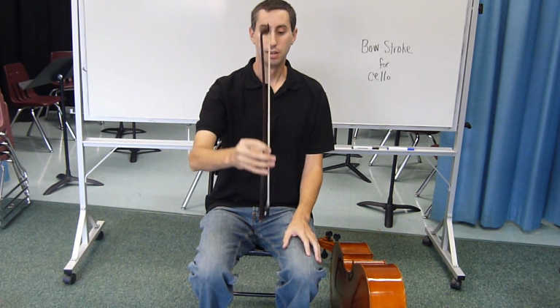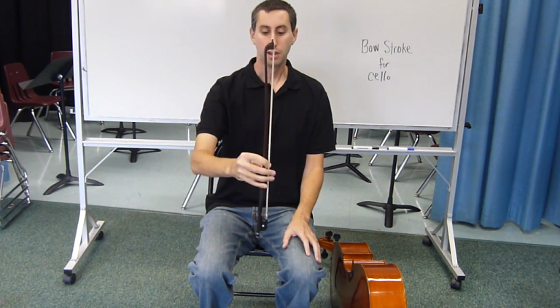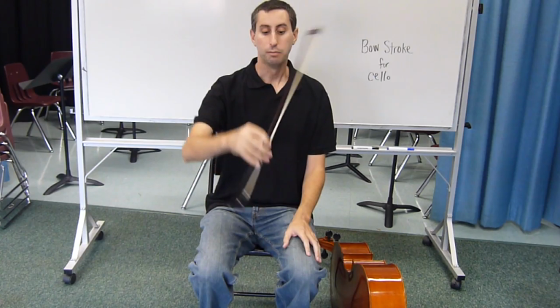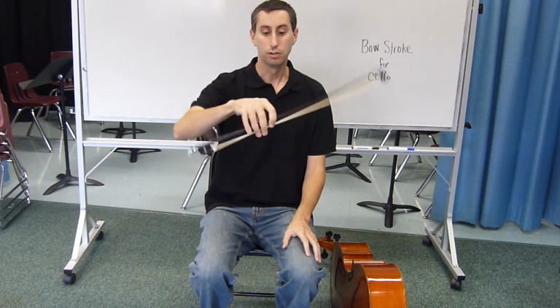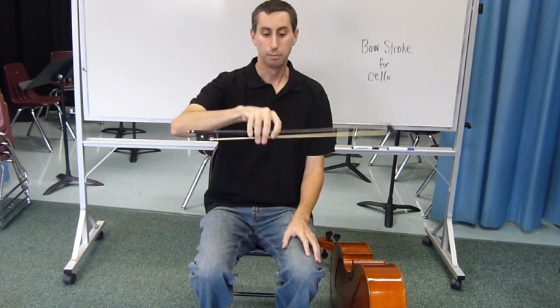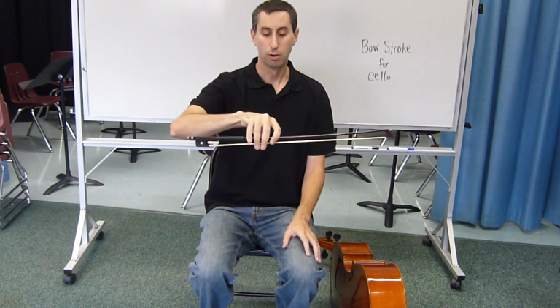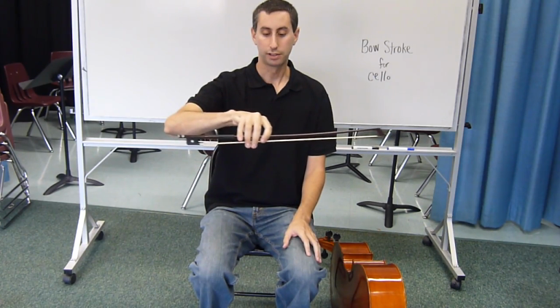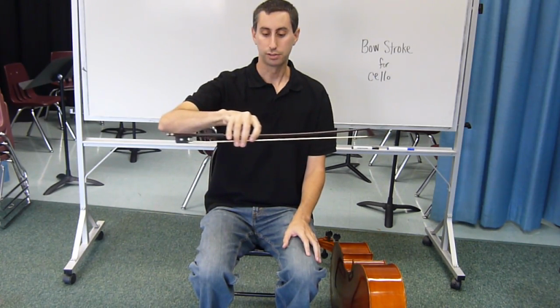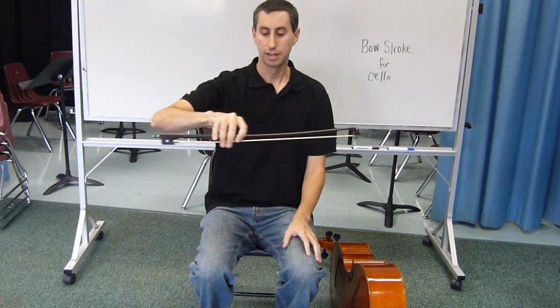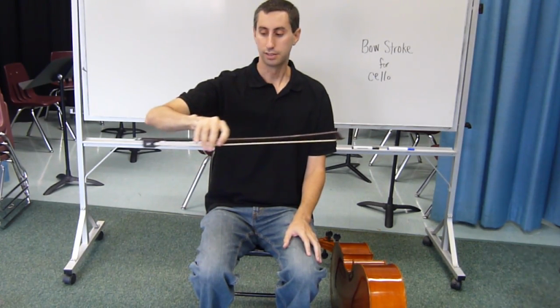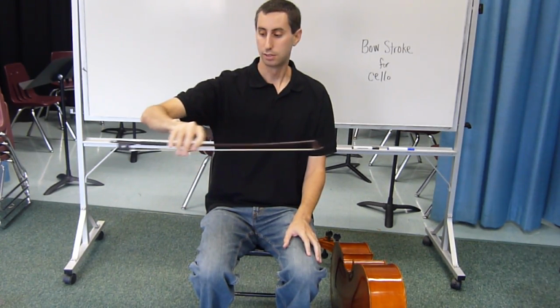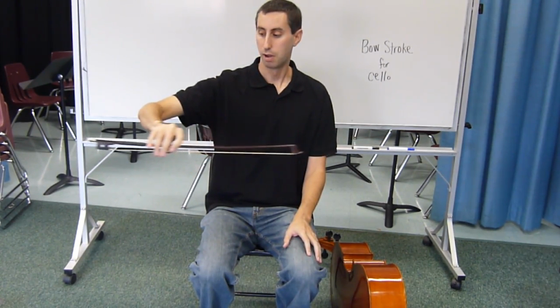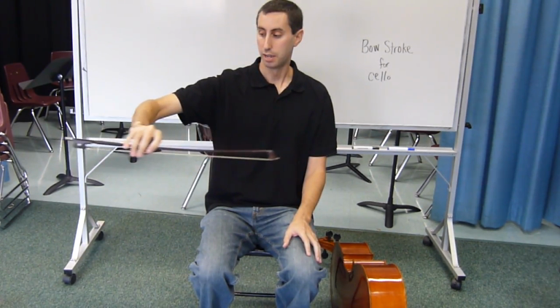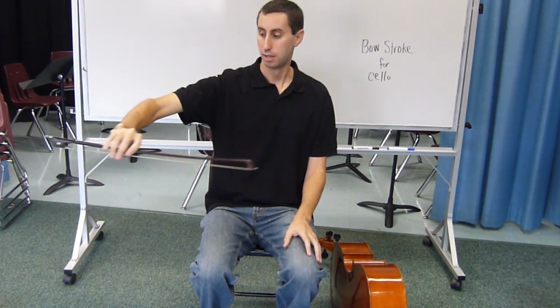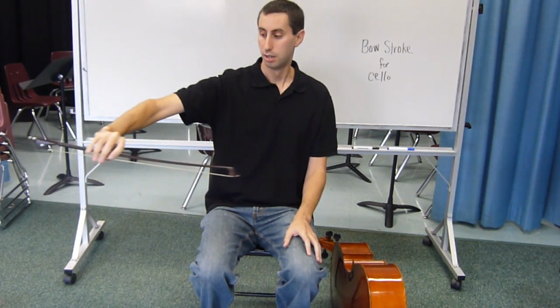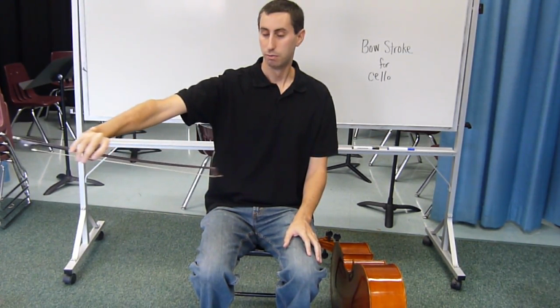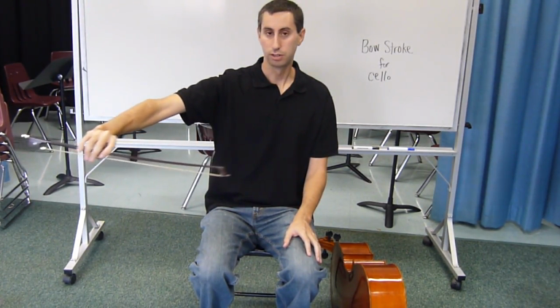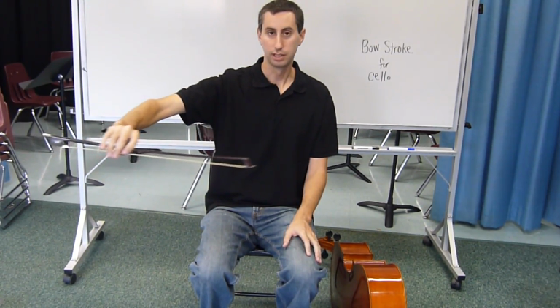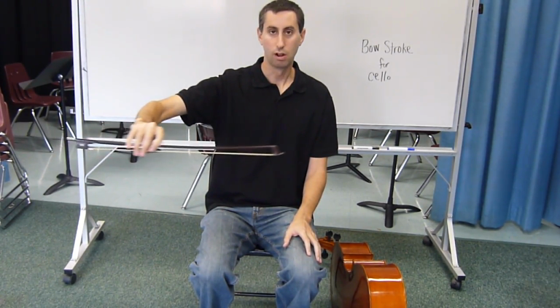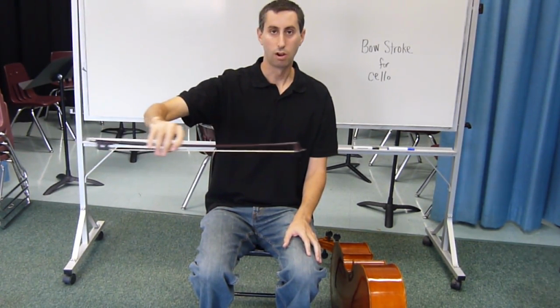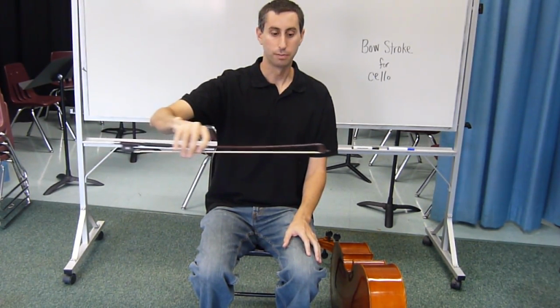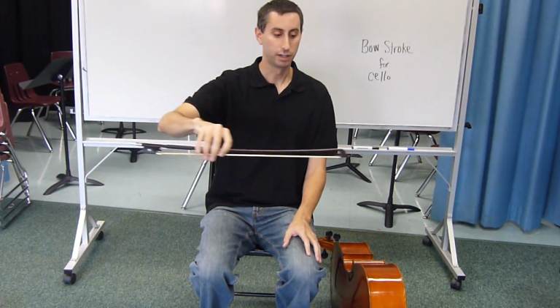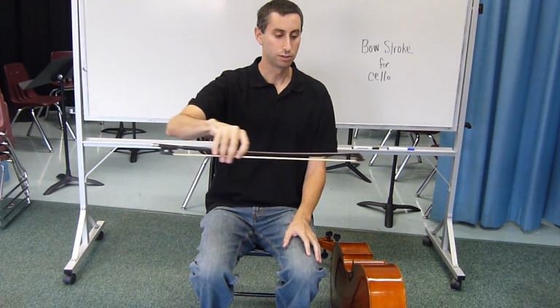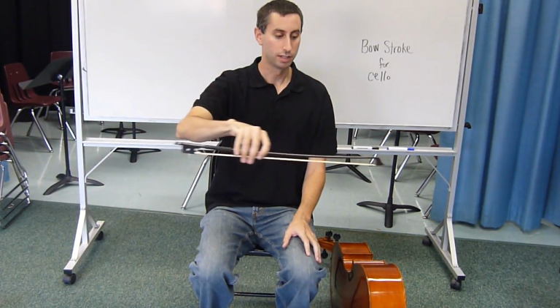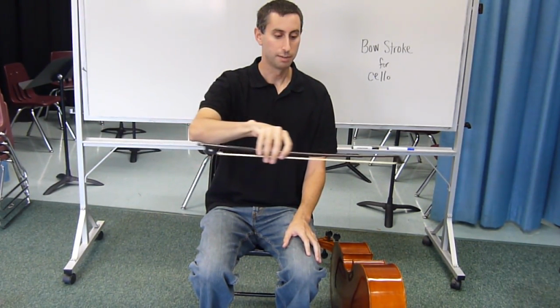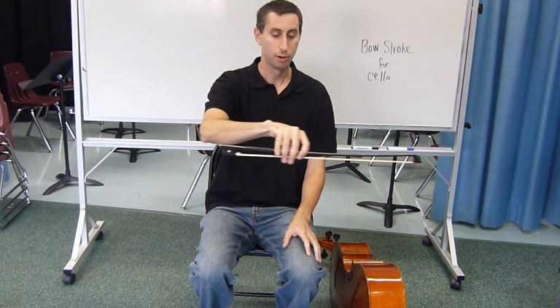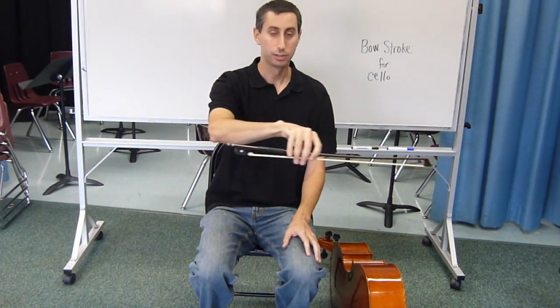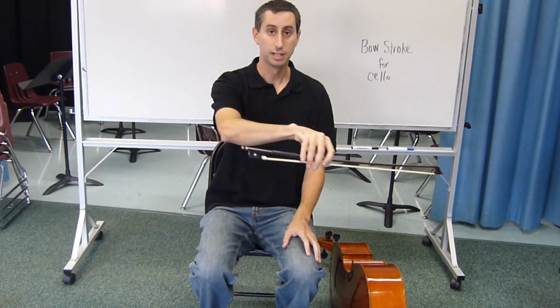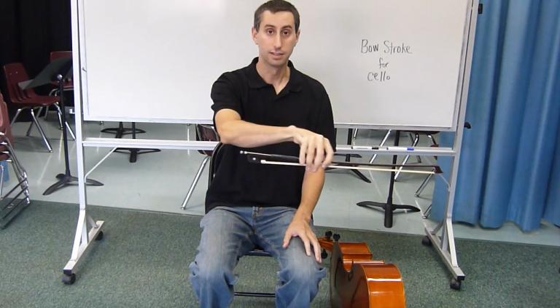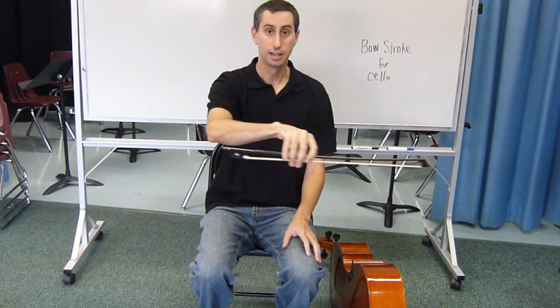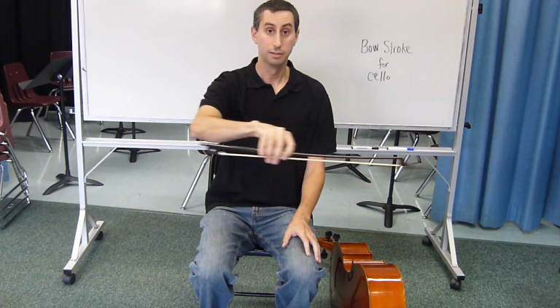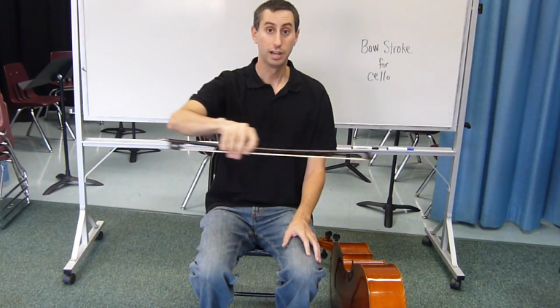Then we do a bow exercise this way, which is a little harder, making sure that the bow stays inside the pipe.